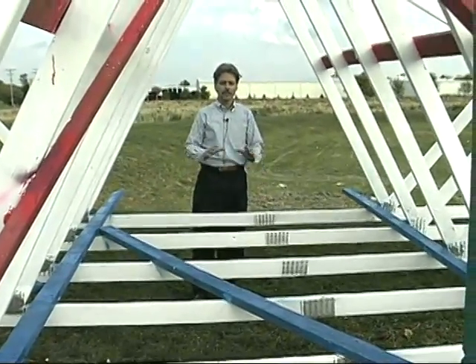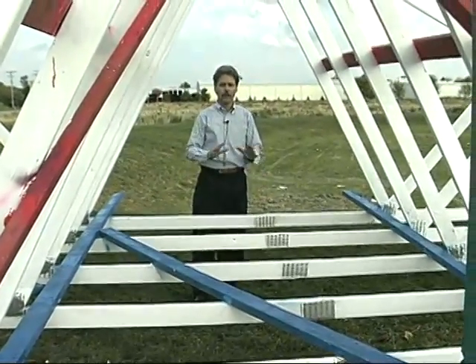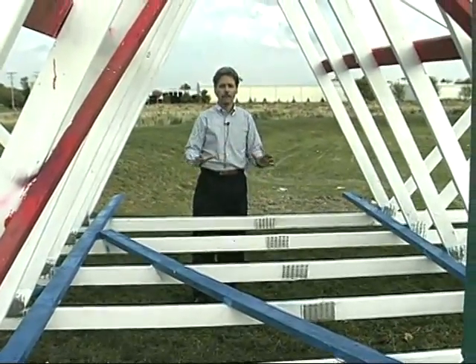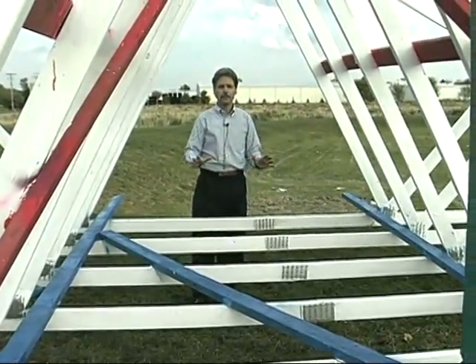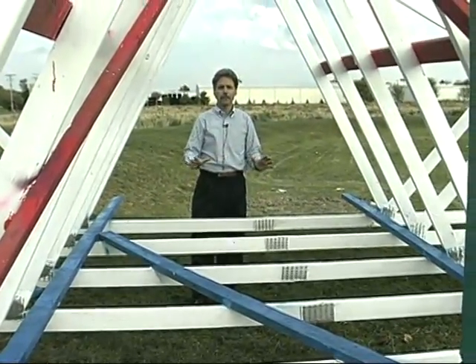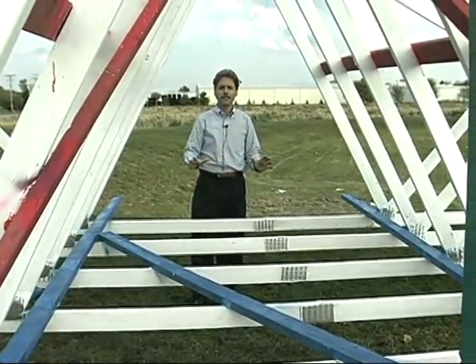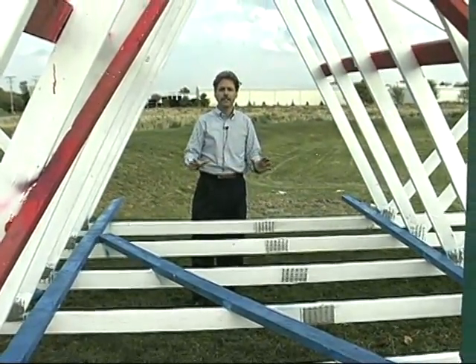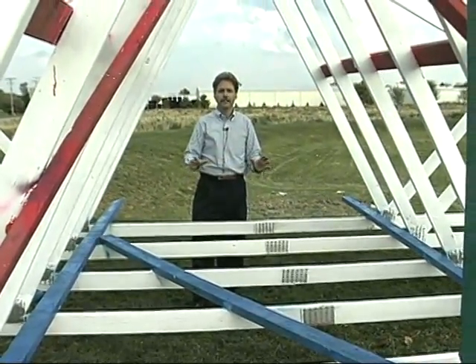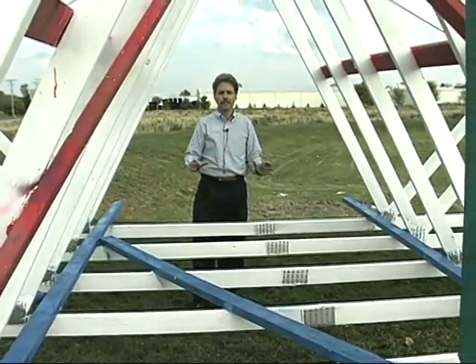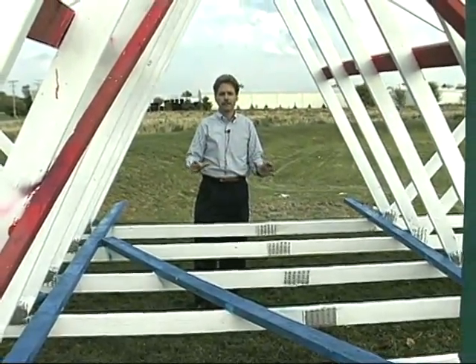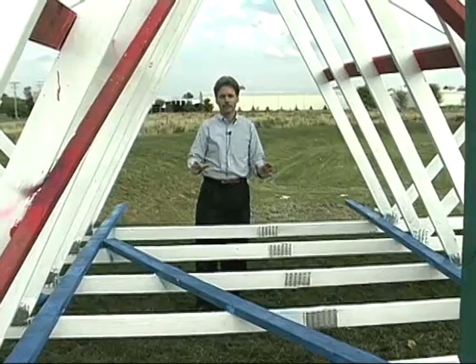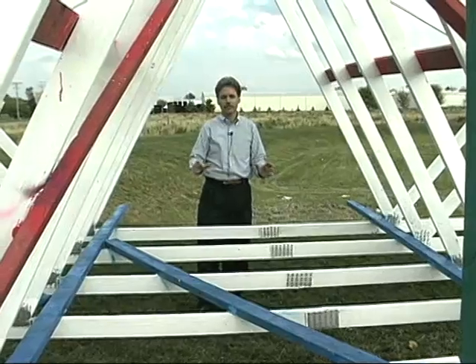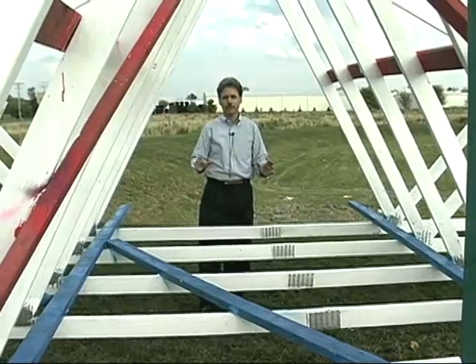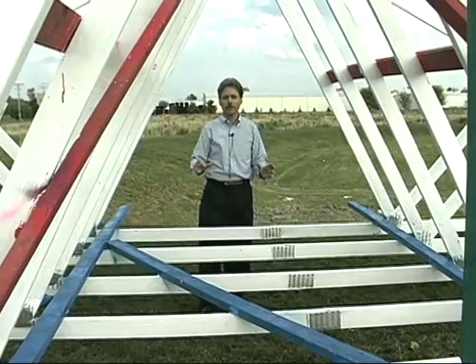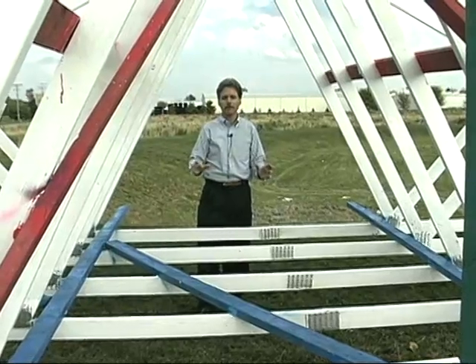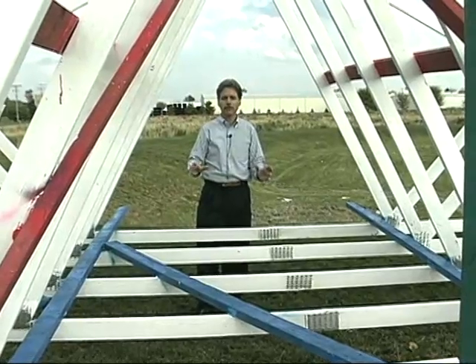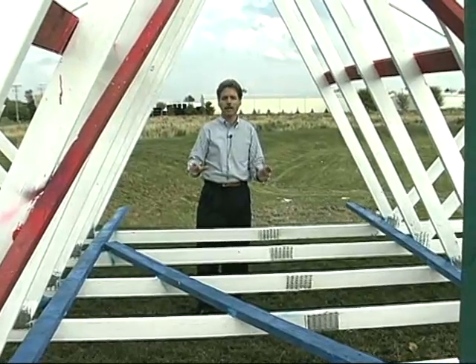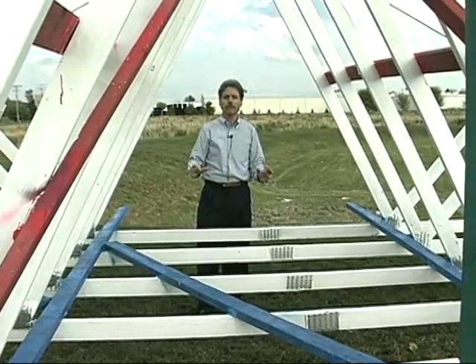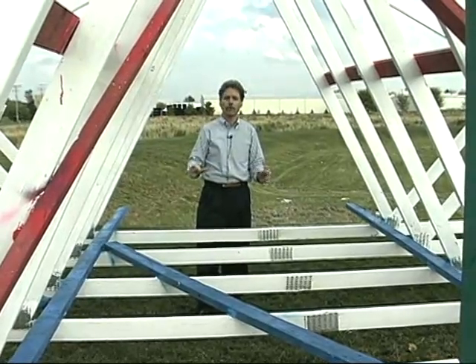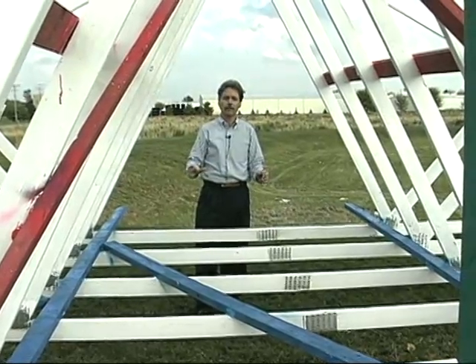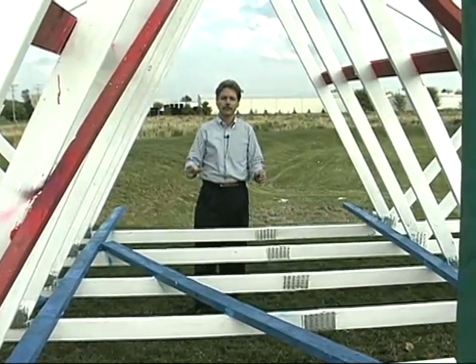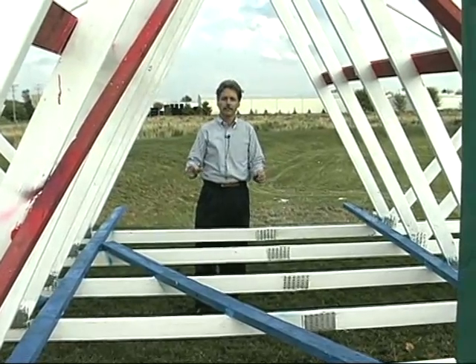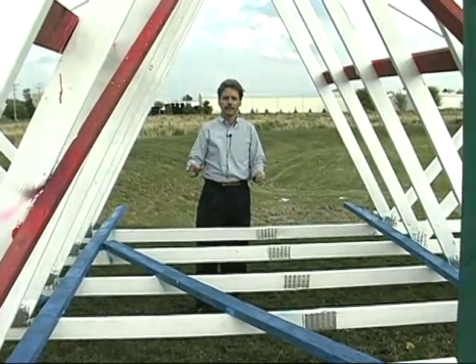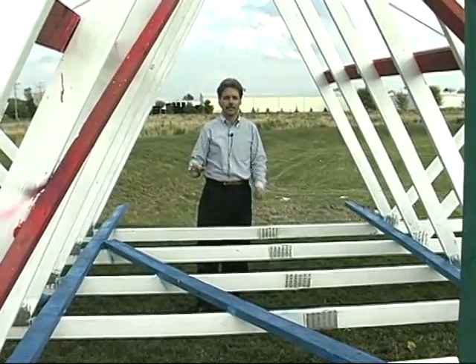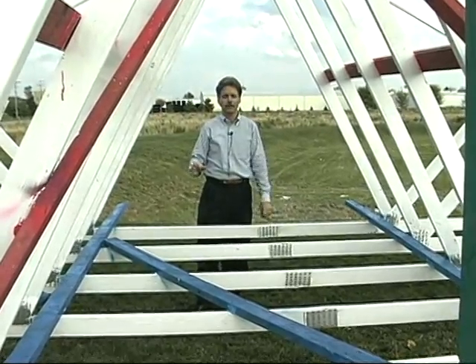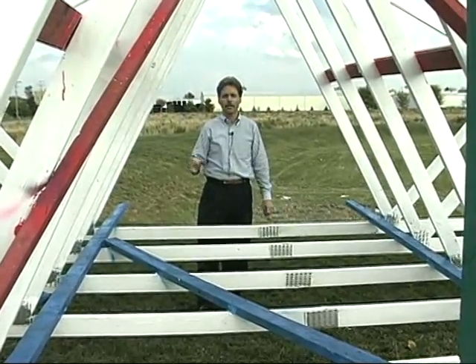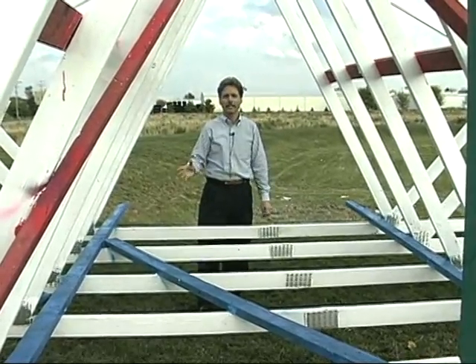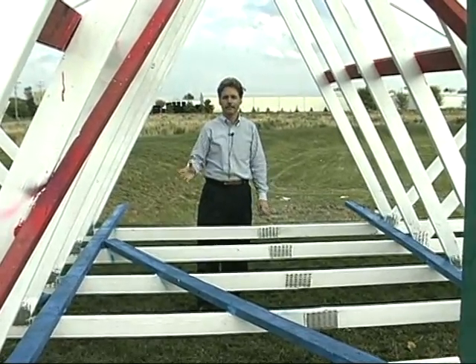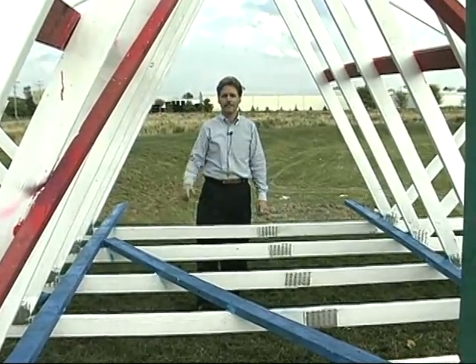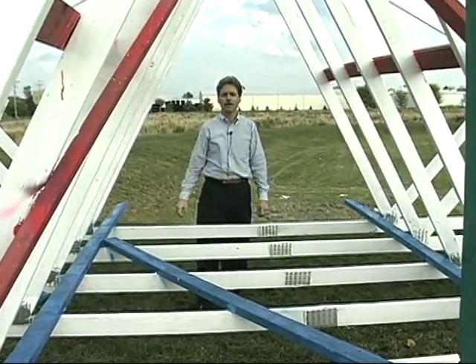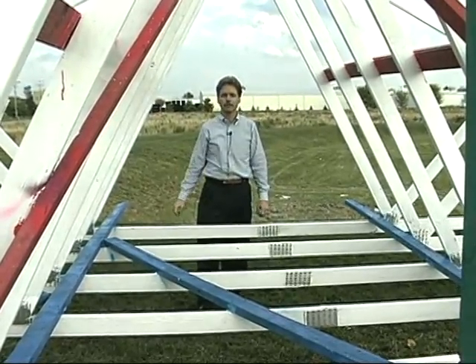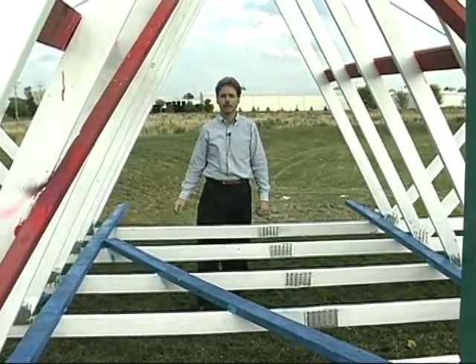All of this bracing must be a minimum of 2x4 grade-stamped lumber.